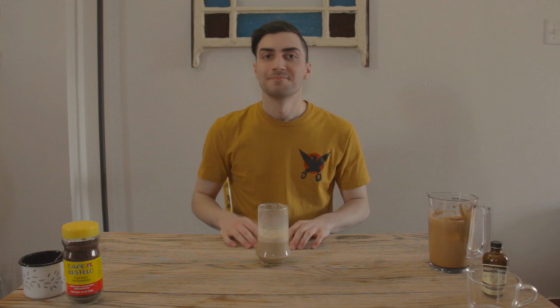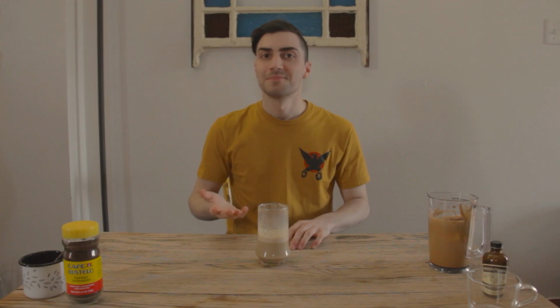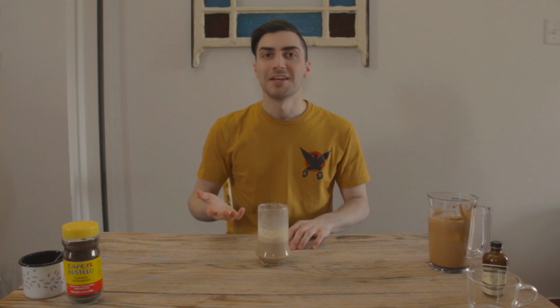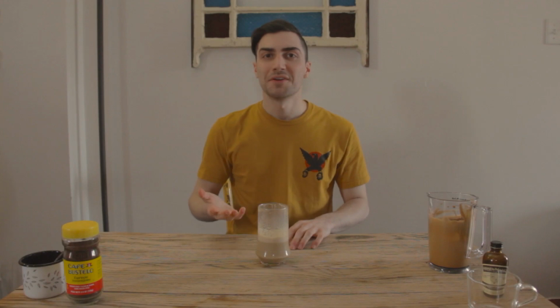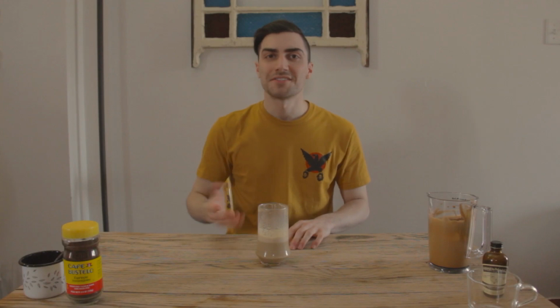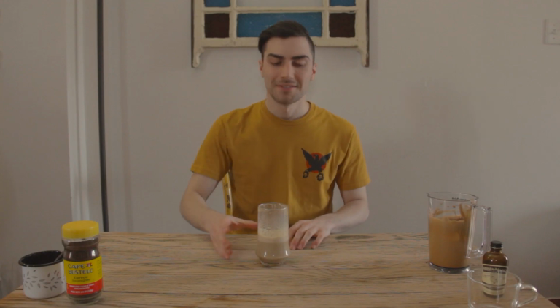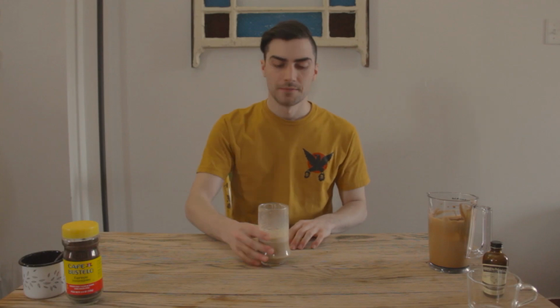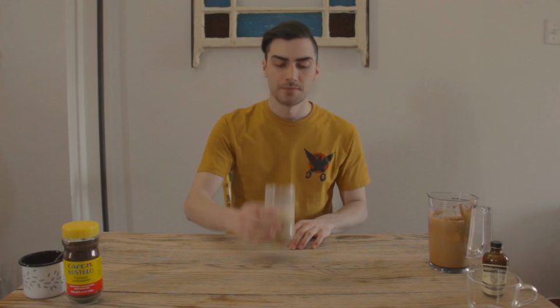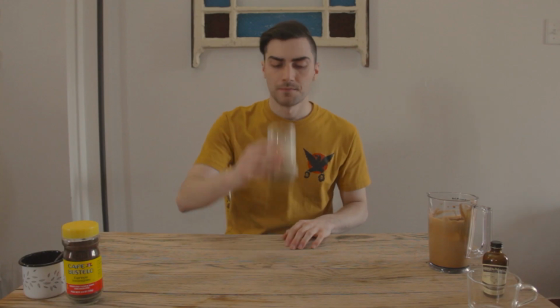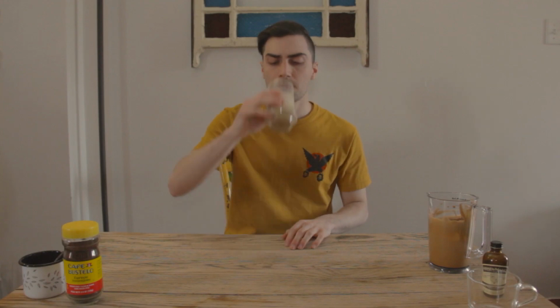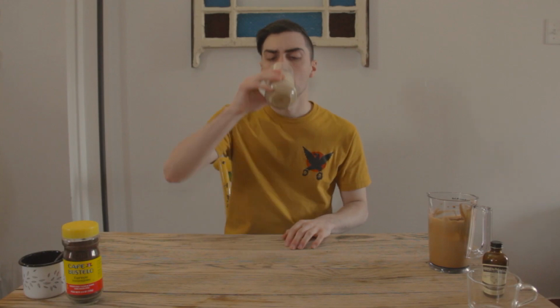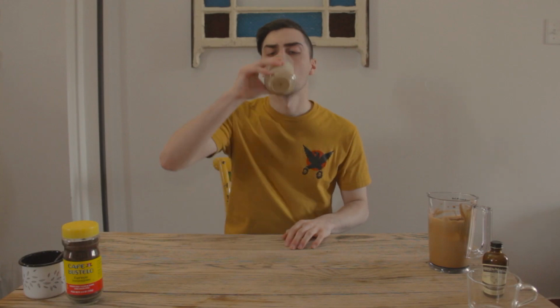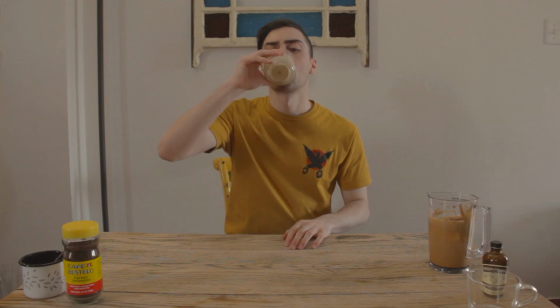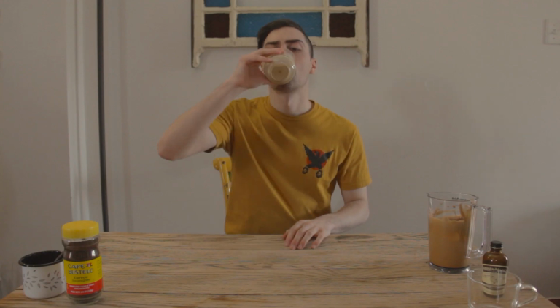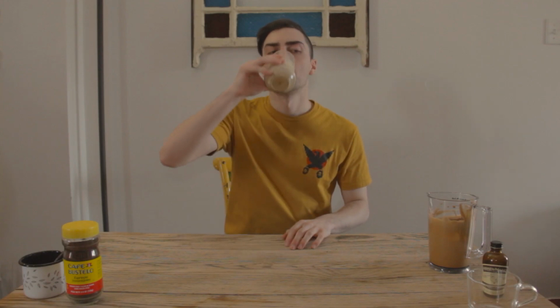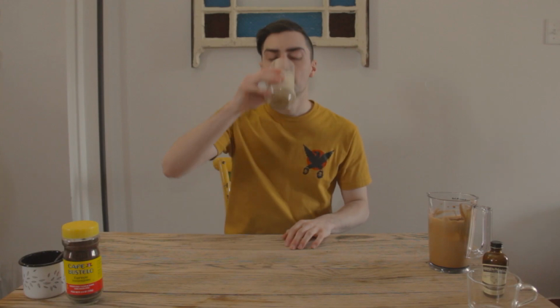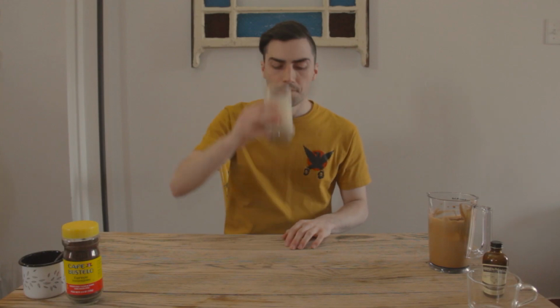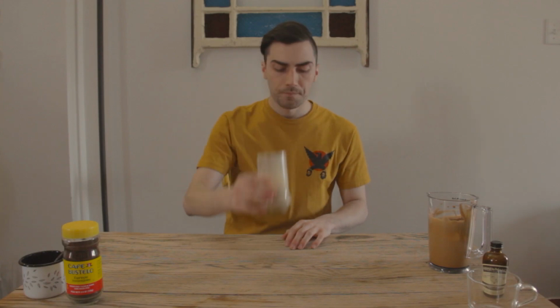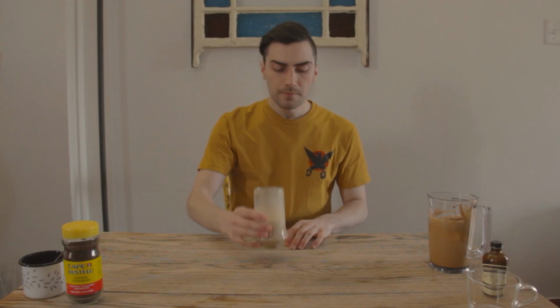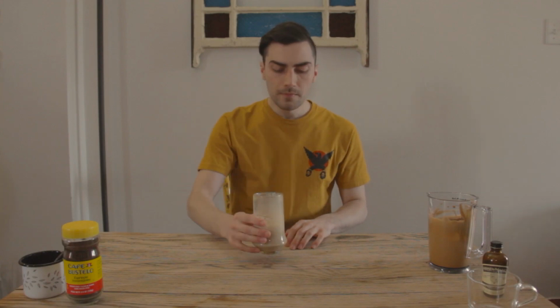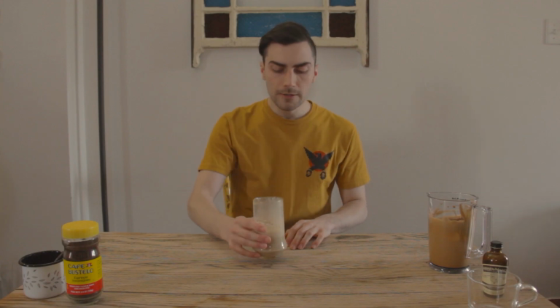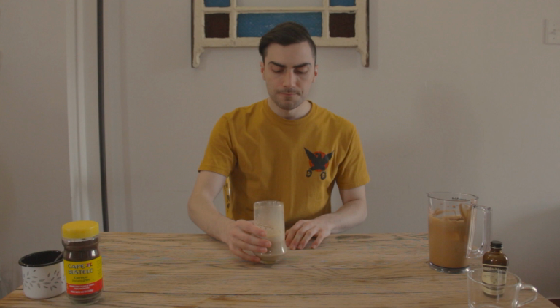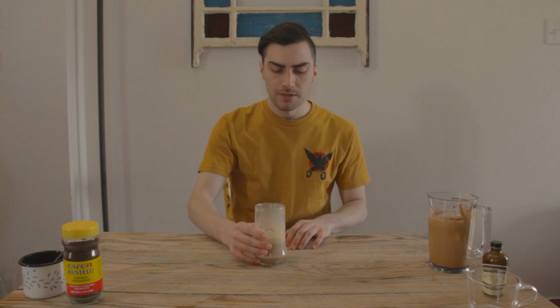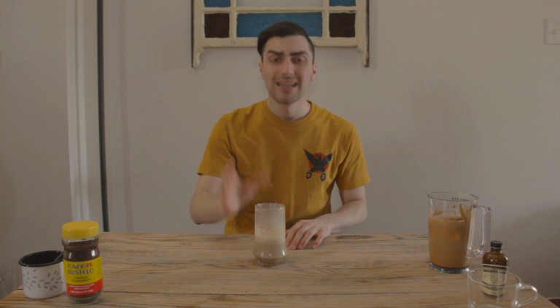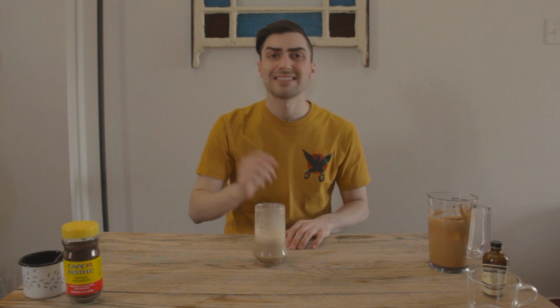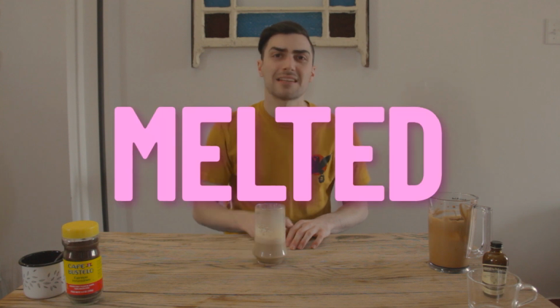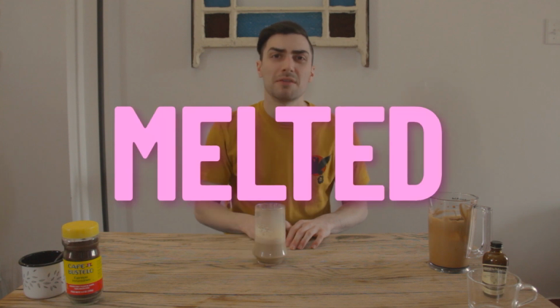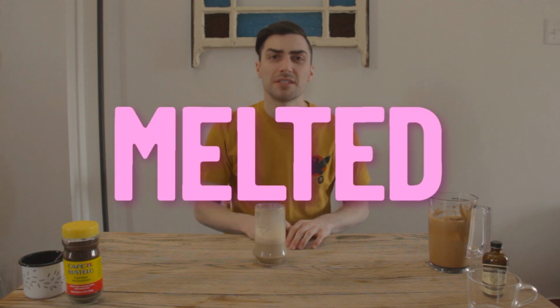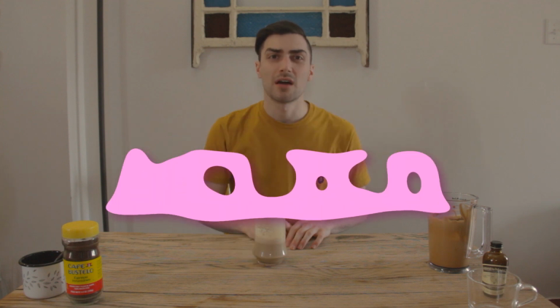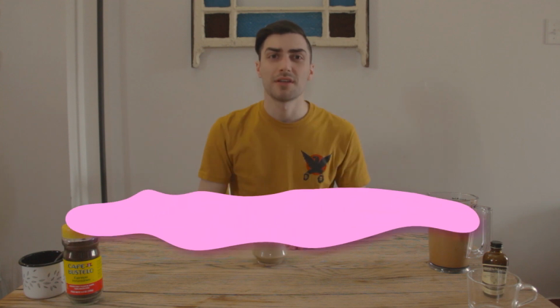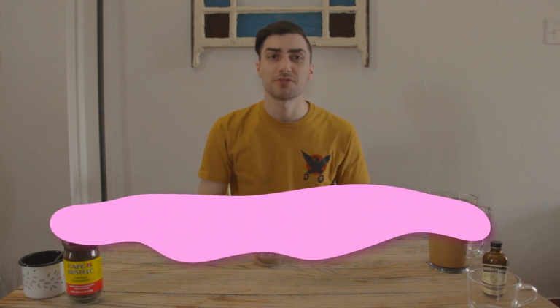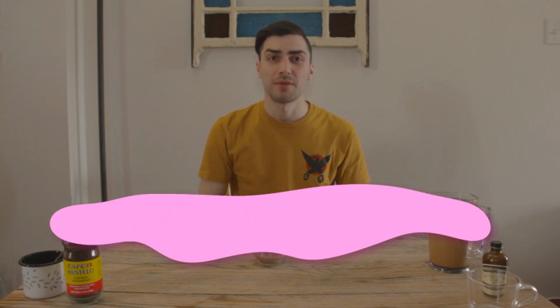And here it is. That tastes like melted coffee ice cream.